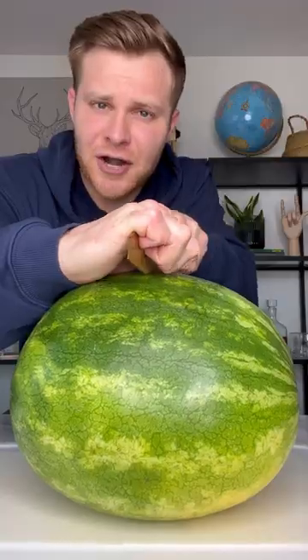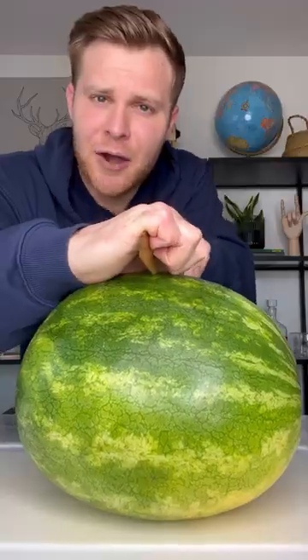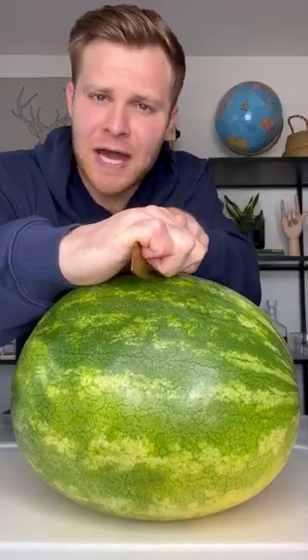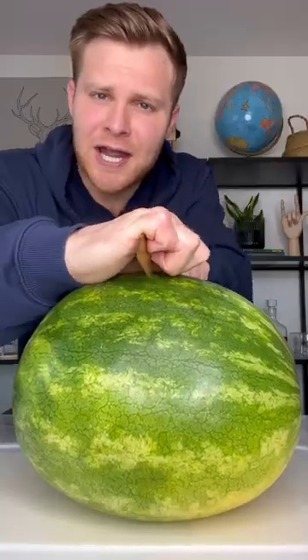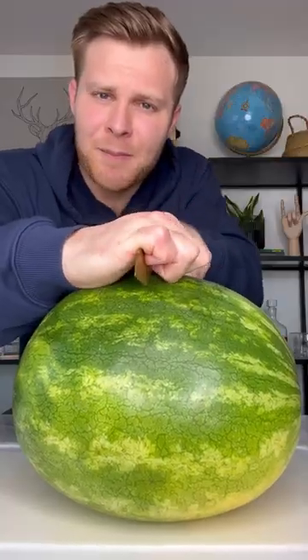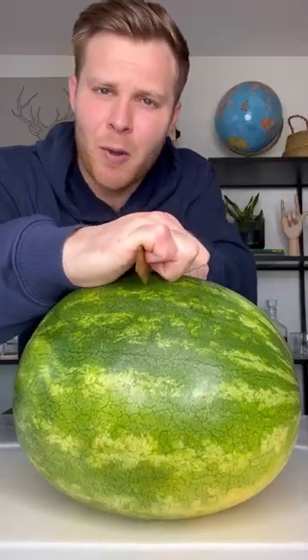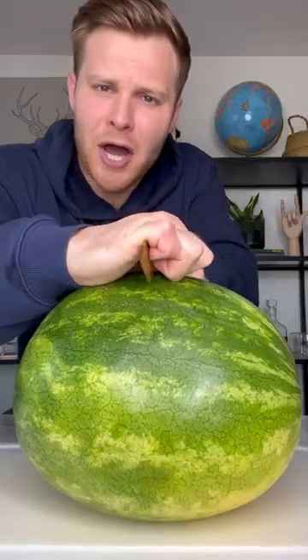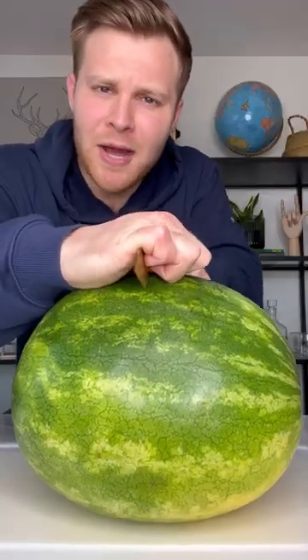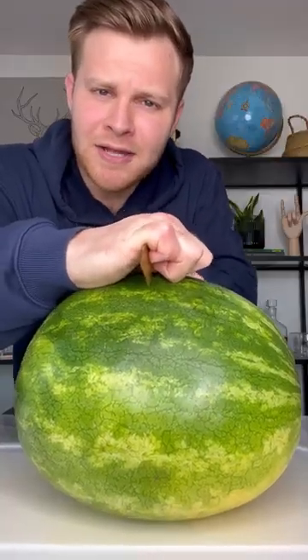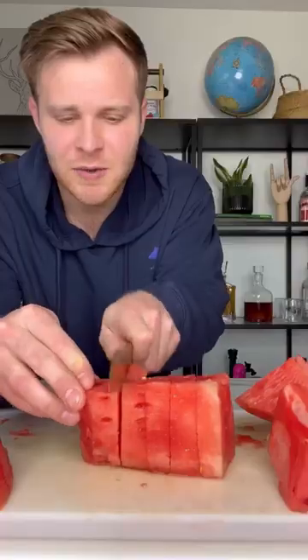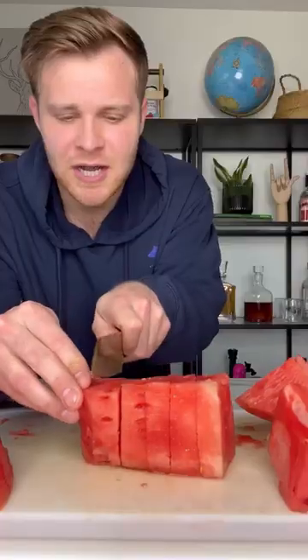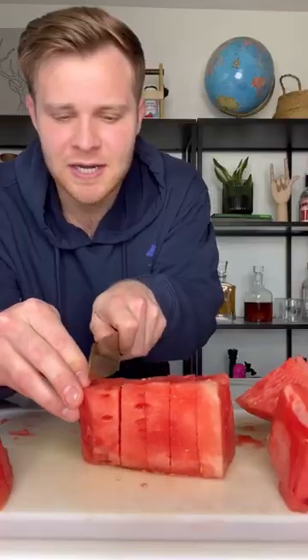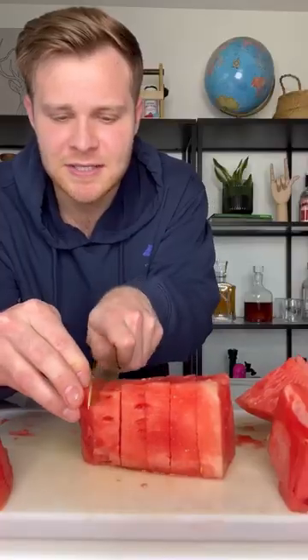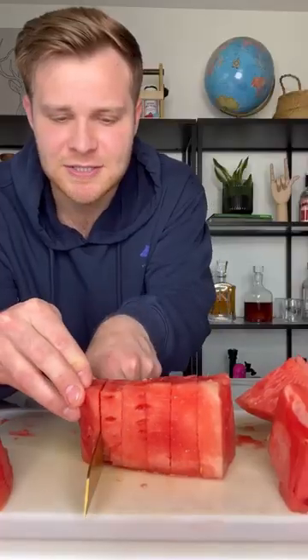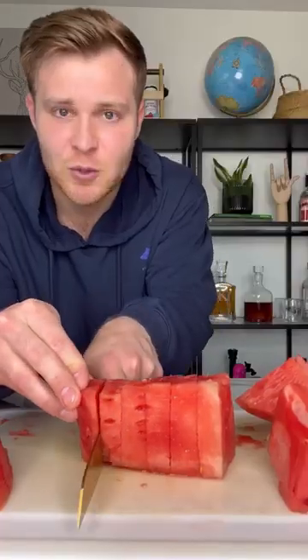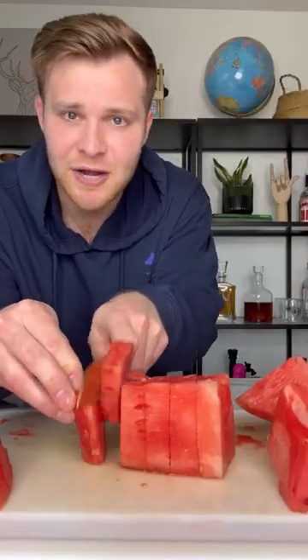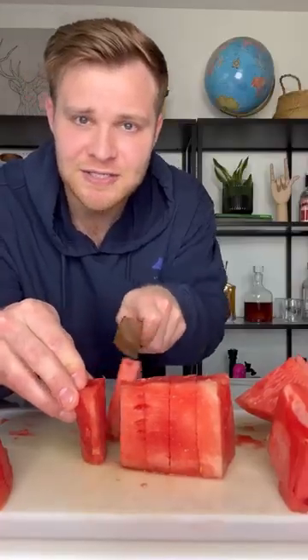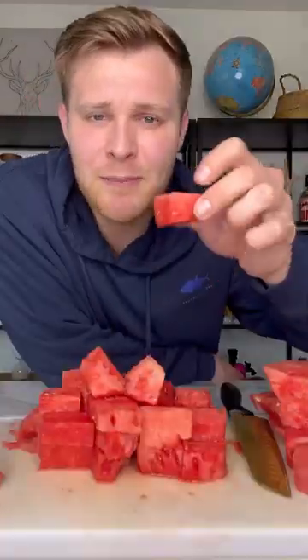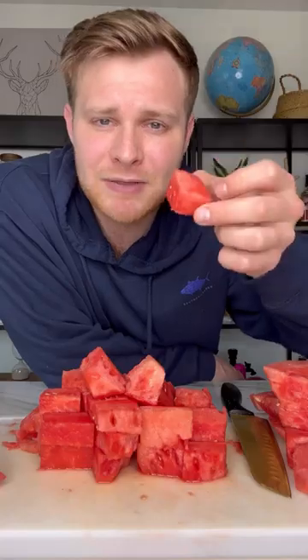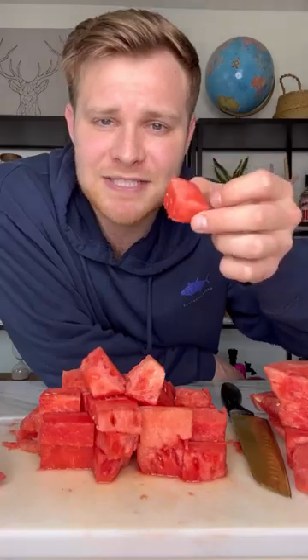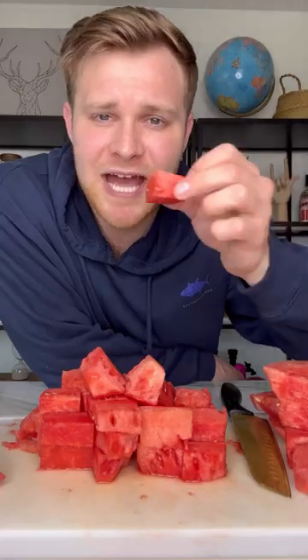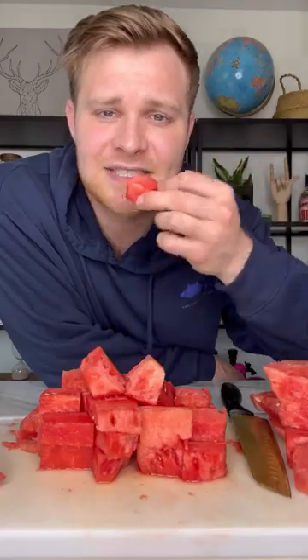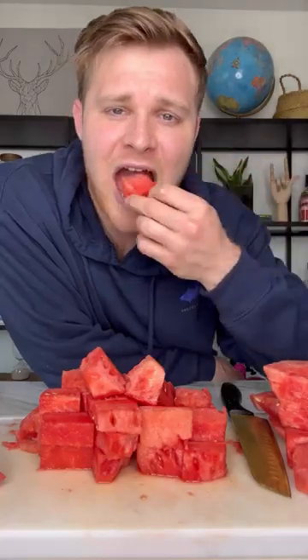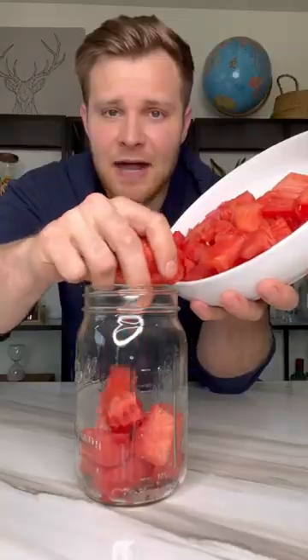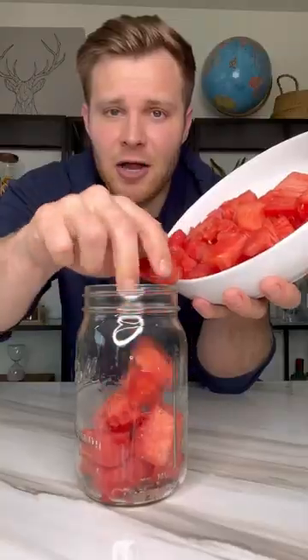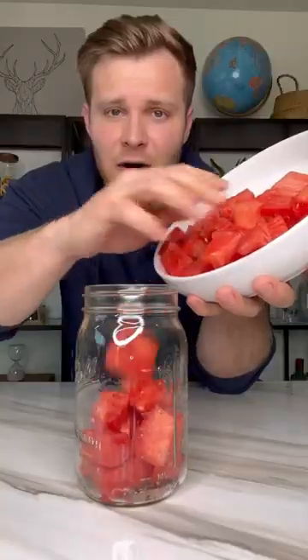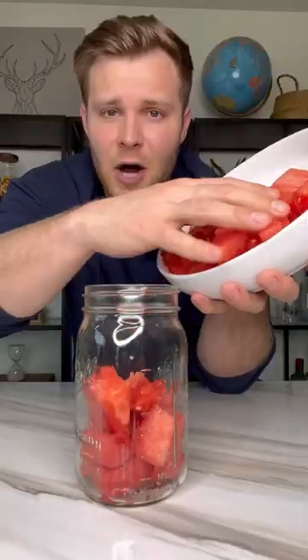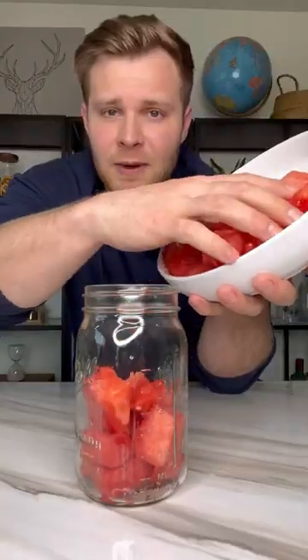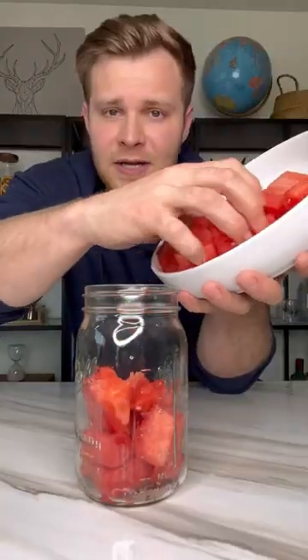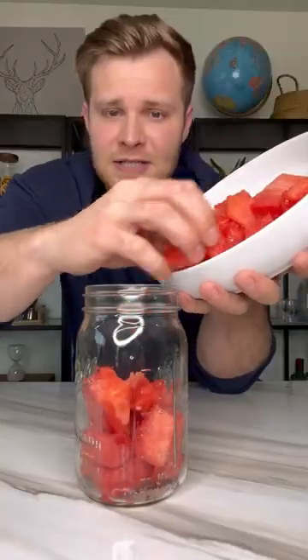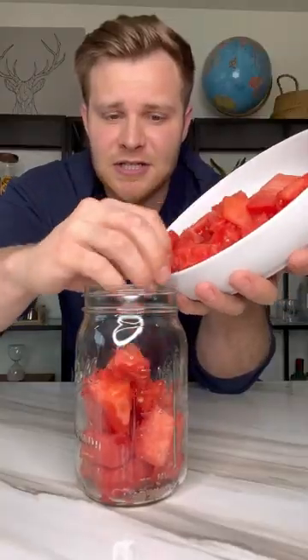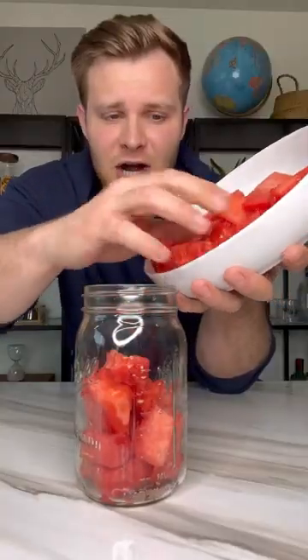To start out, we got to cut up our watermelon. I want to cut it into squares about this size. Add all of our watermelon into the jar.